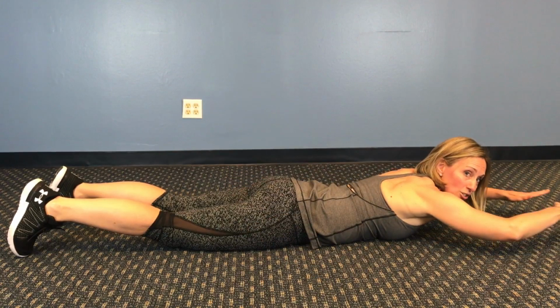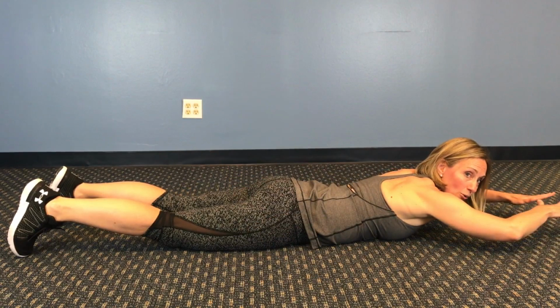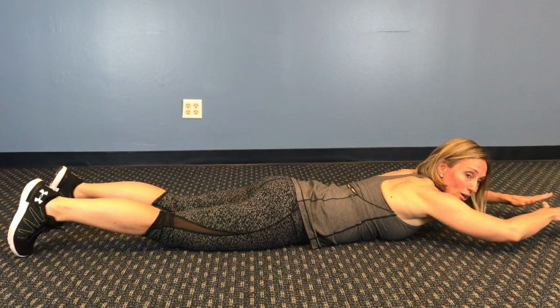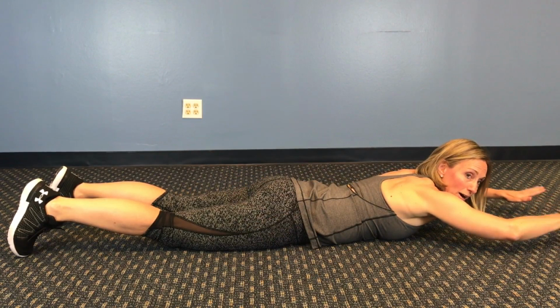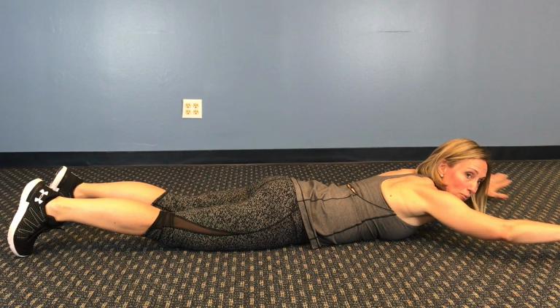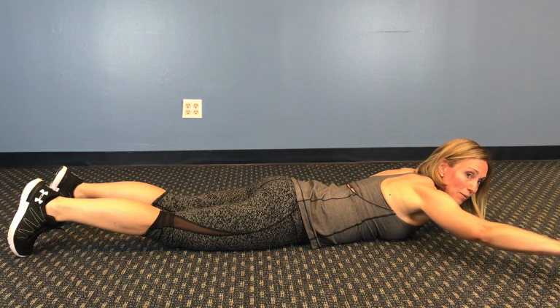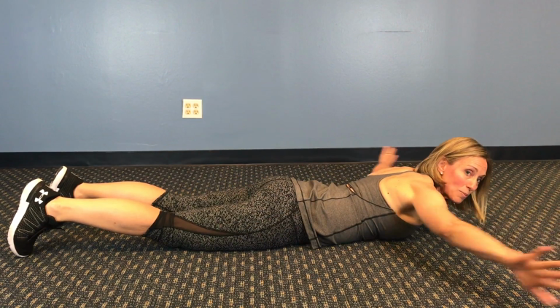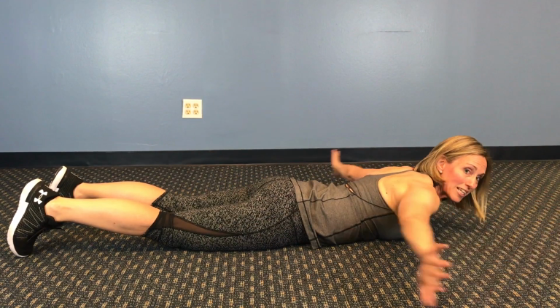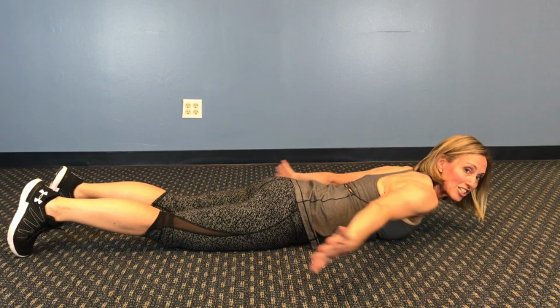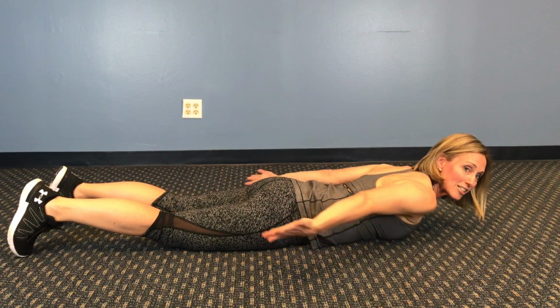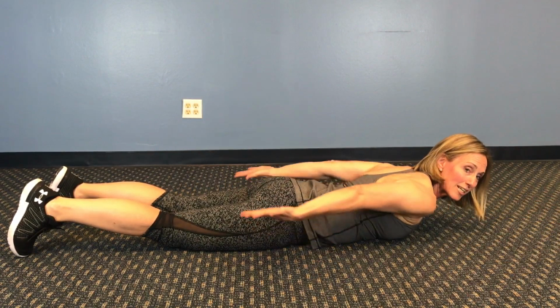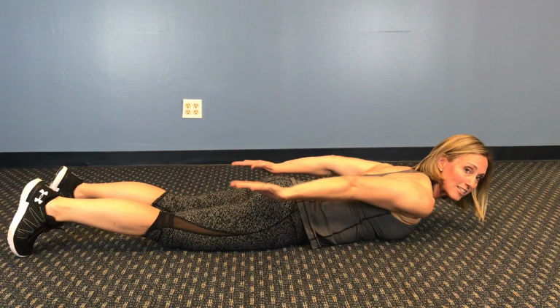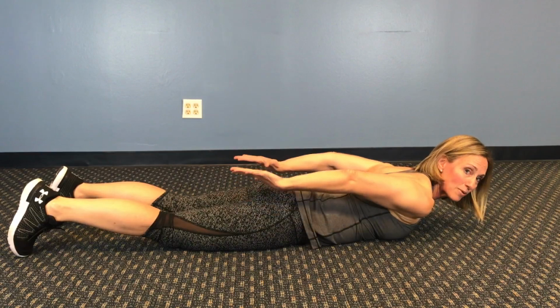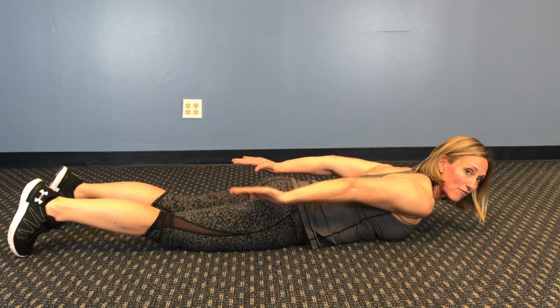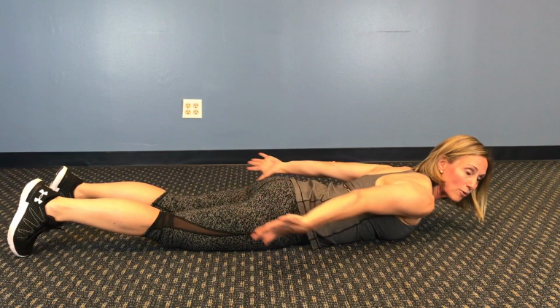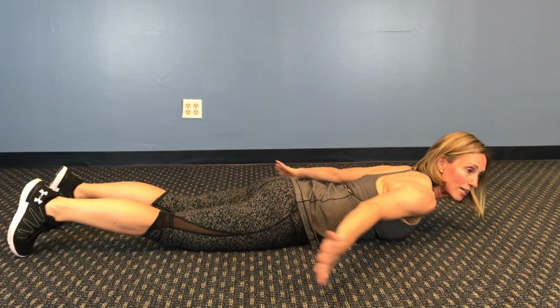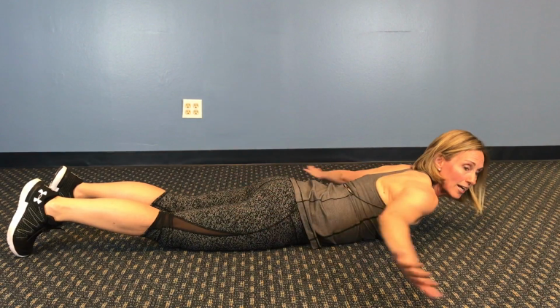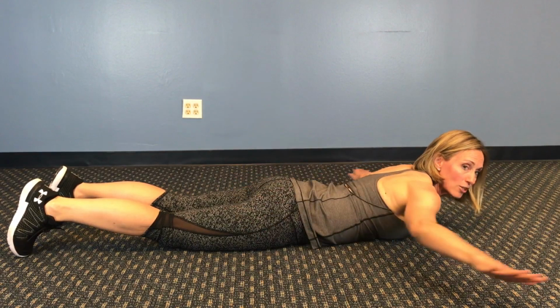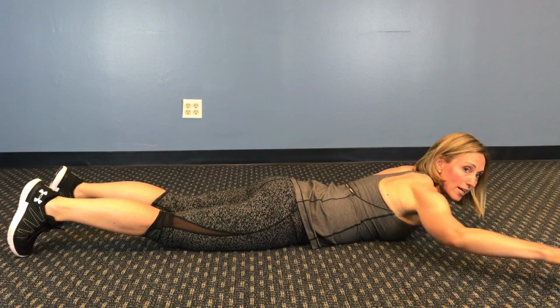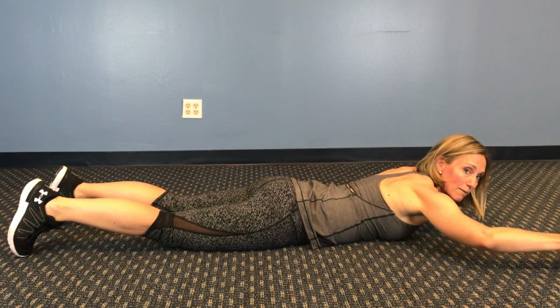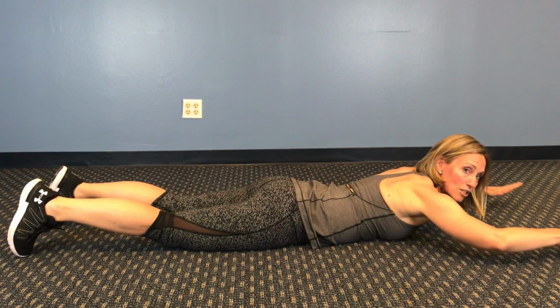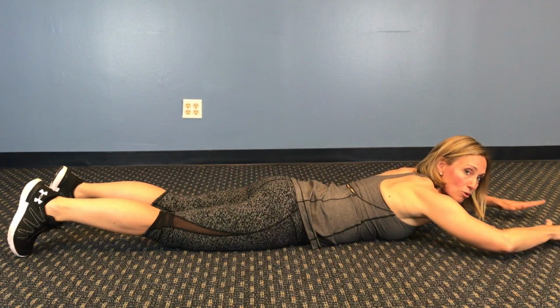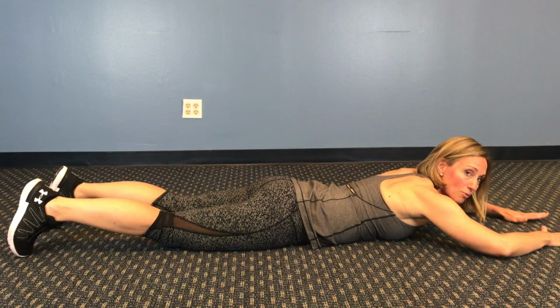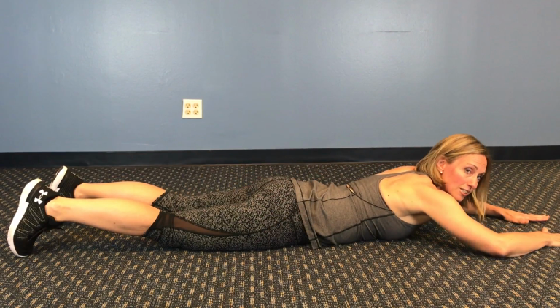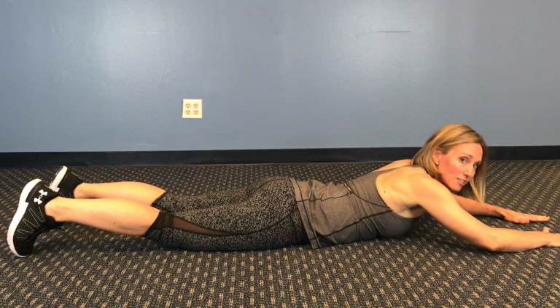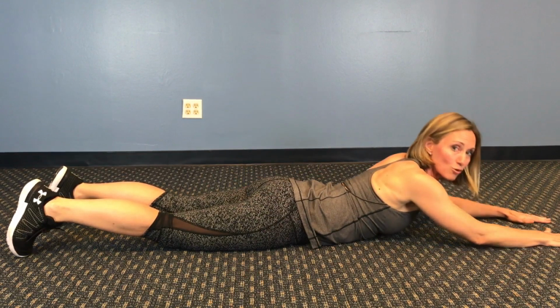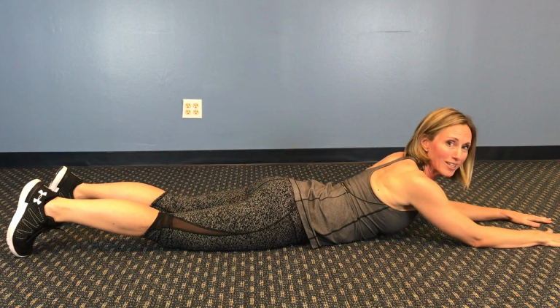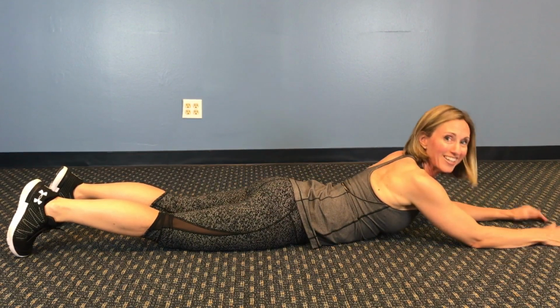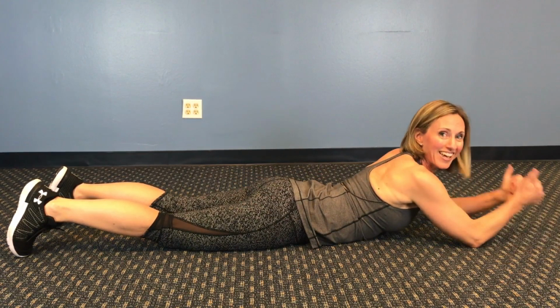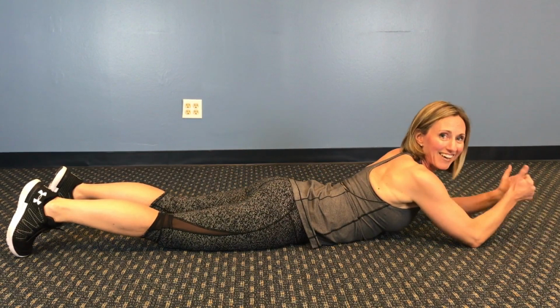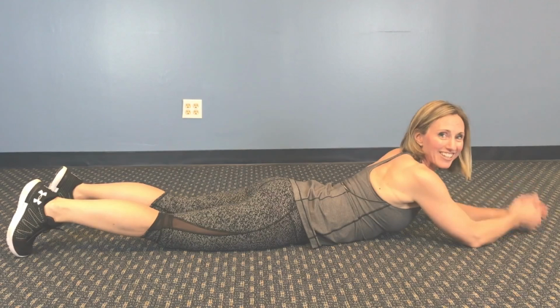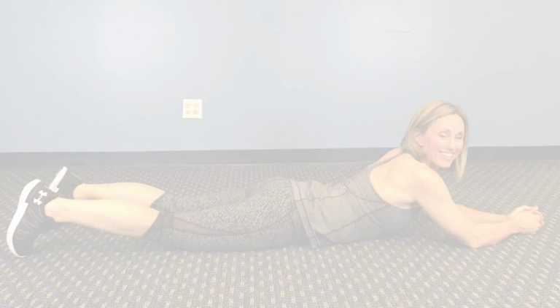This will break up some adhesions, get some blood flowing. Aim to do three sets of 20. Have a good day.